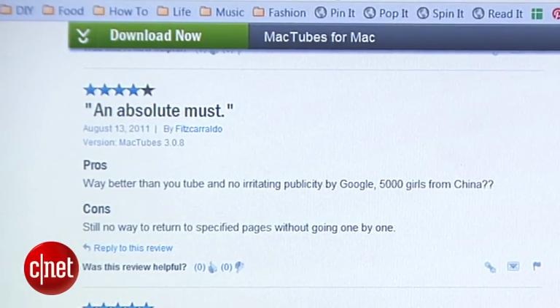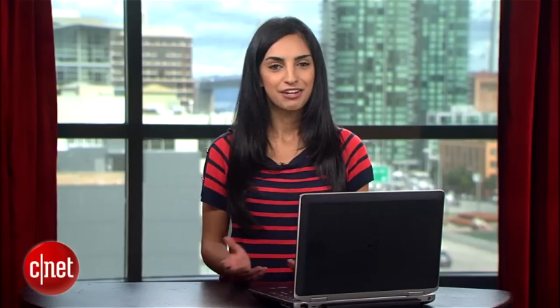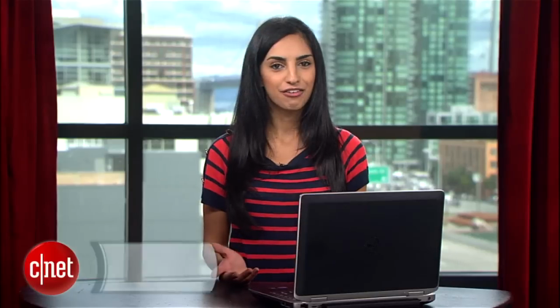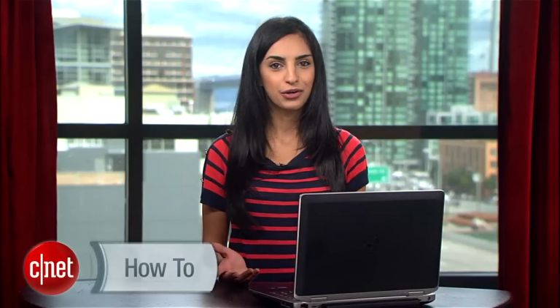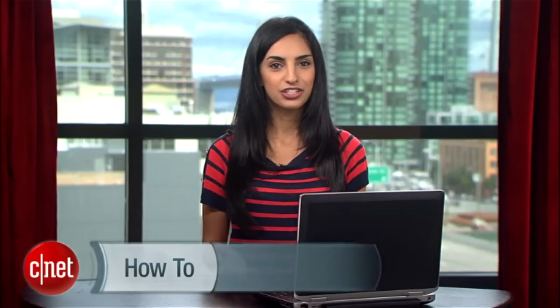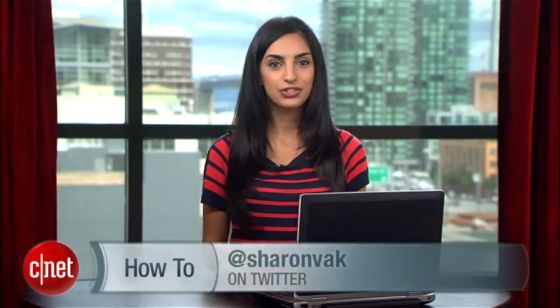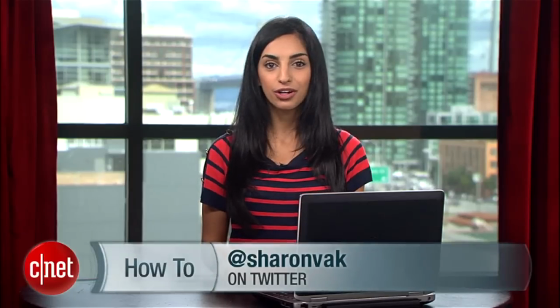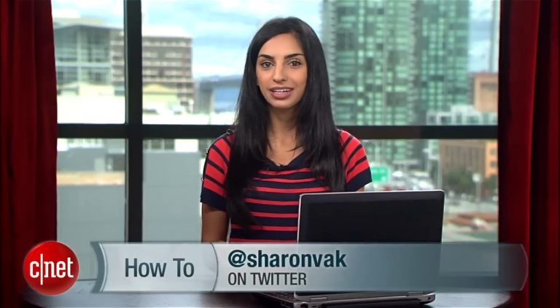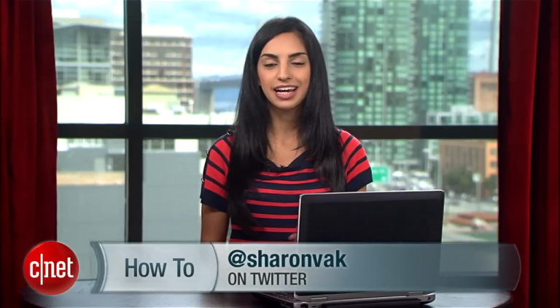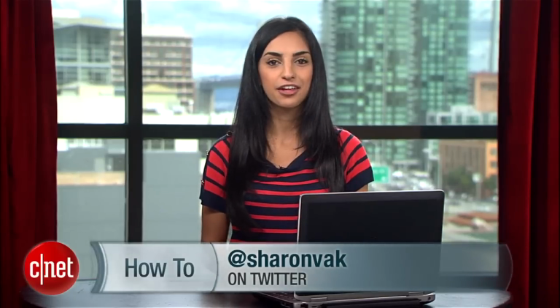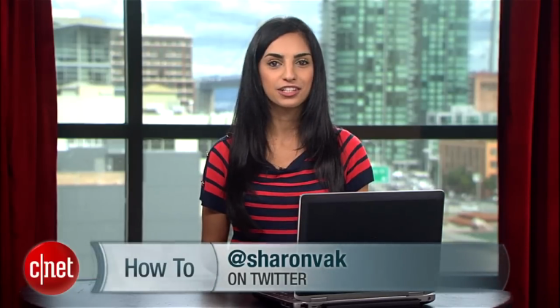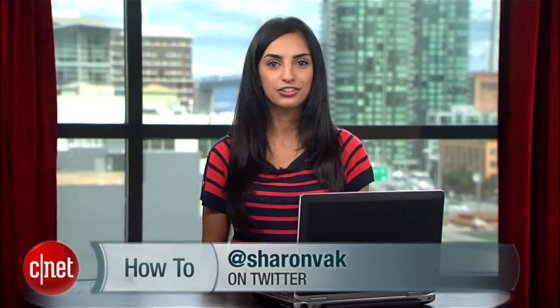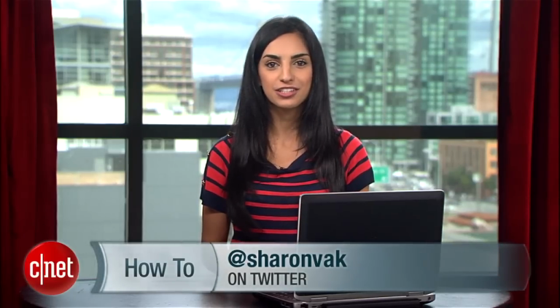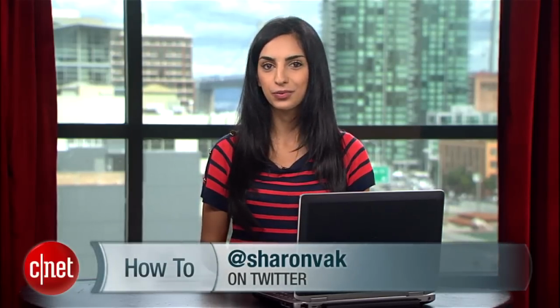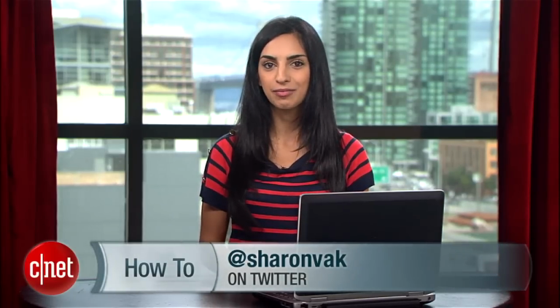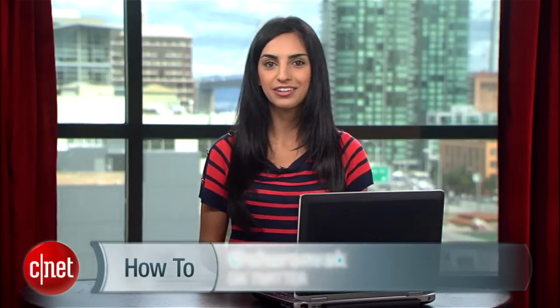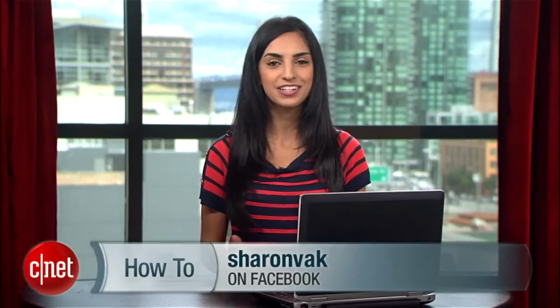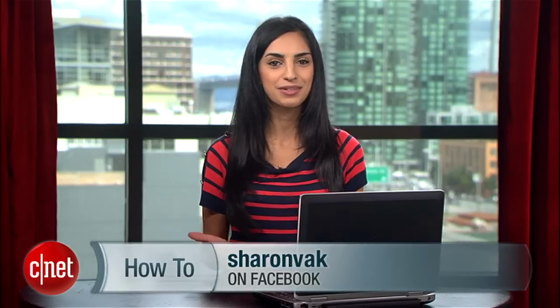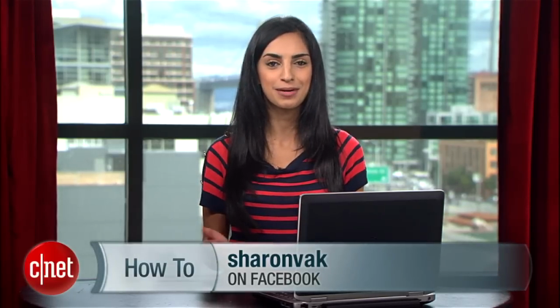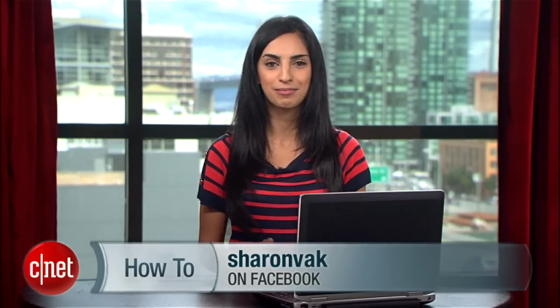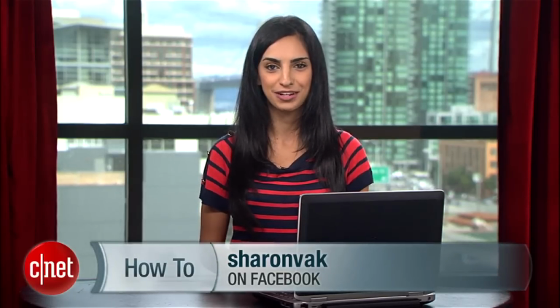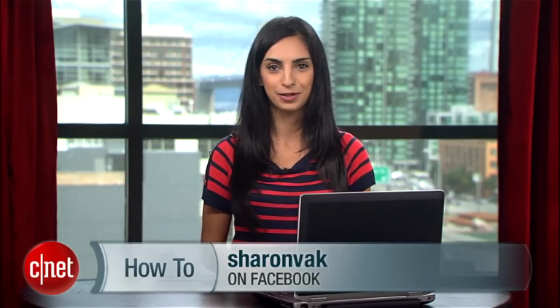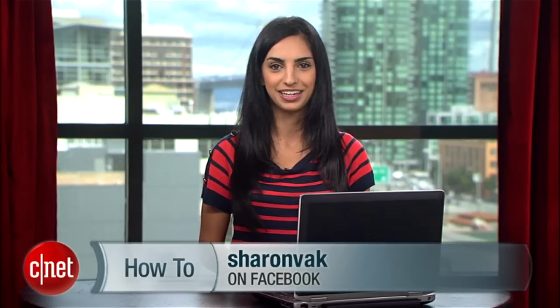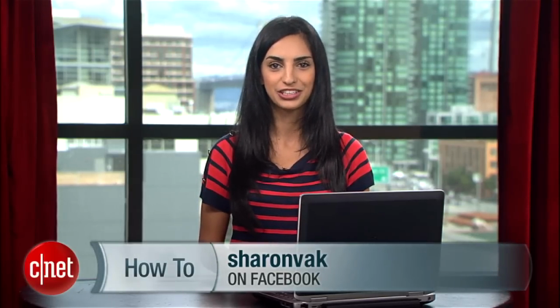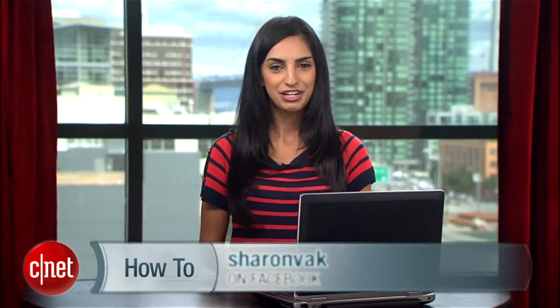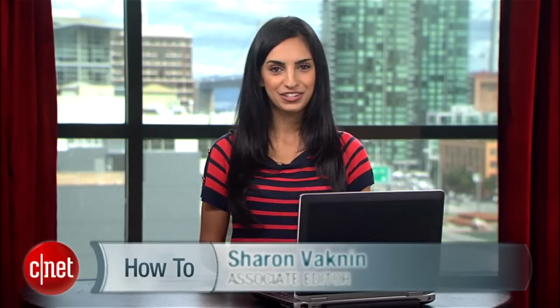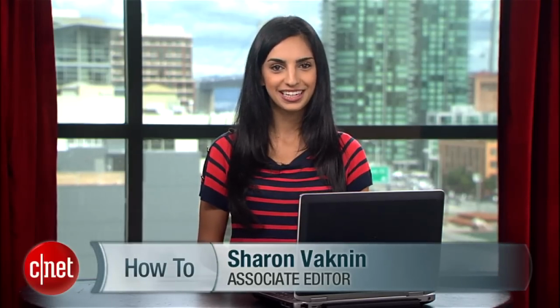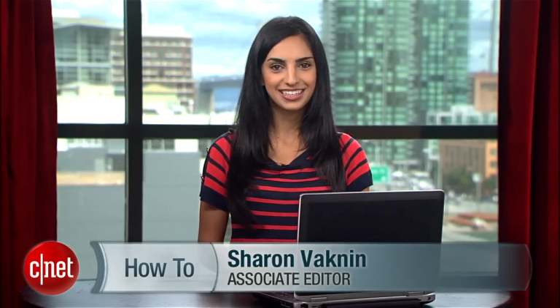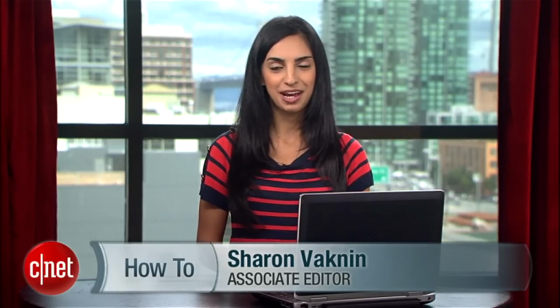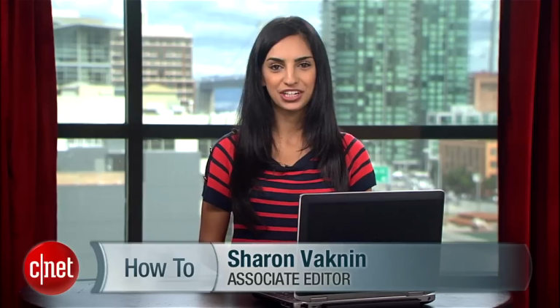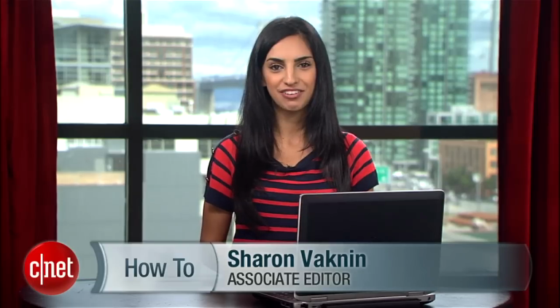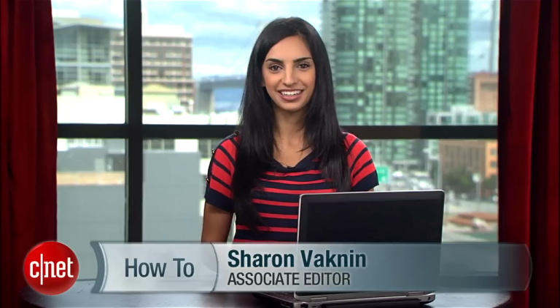If you have any questions or run into any other solutions, tweet me or say what's up on my Facebook page. For CNET, I'm Sharon Vaknin.